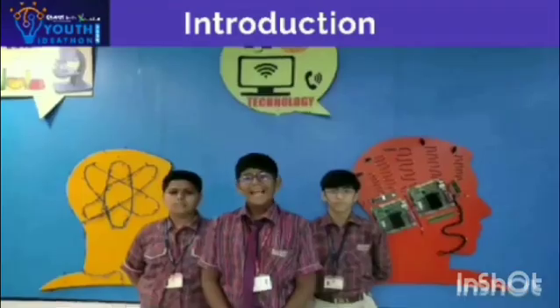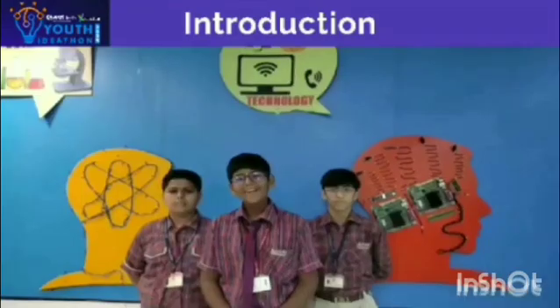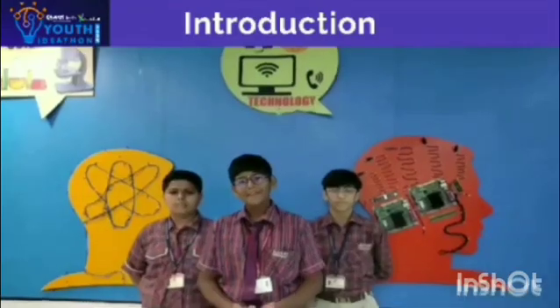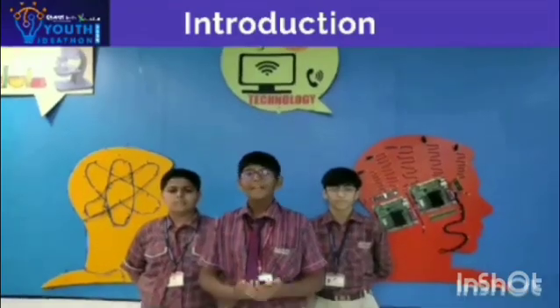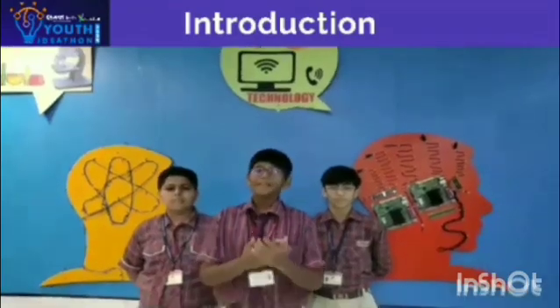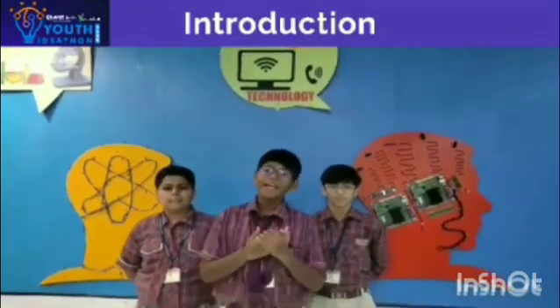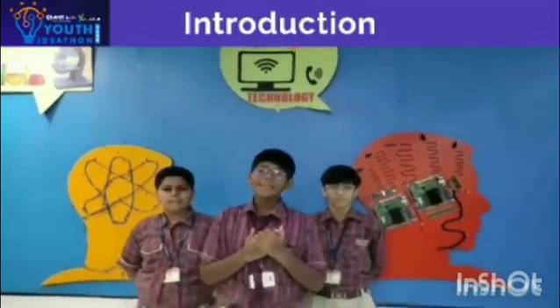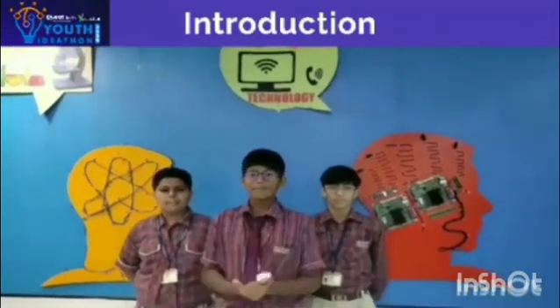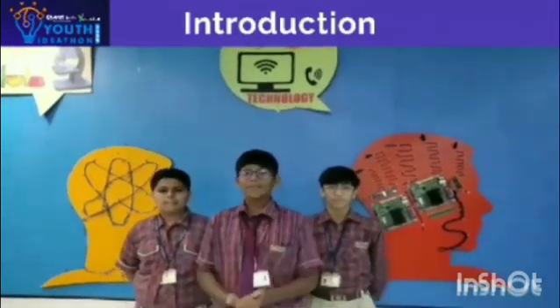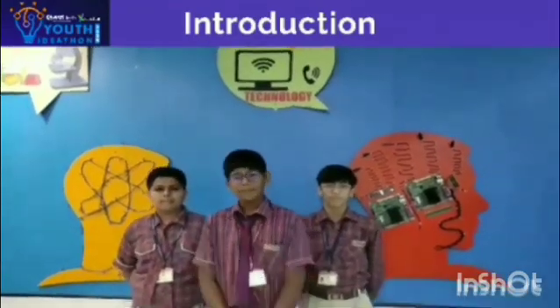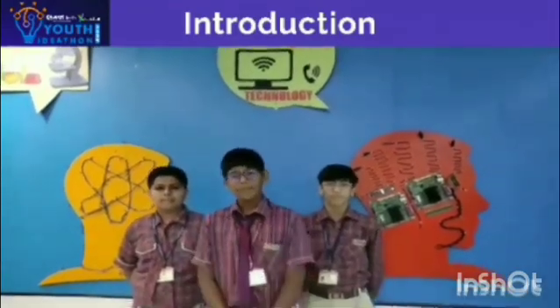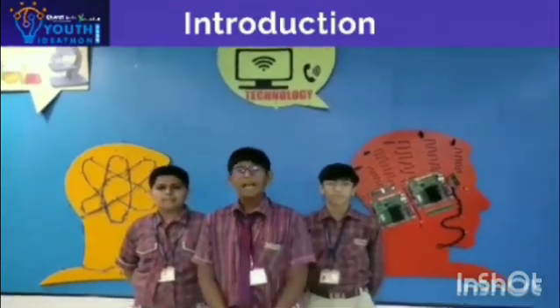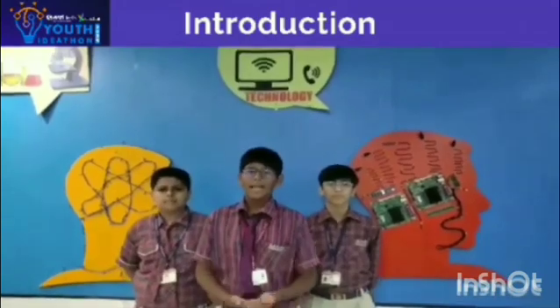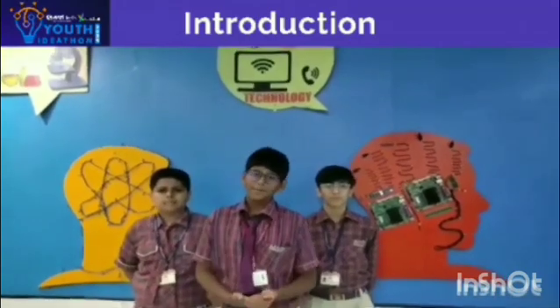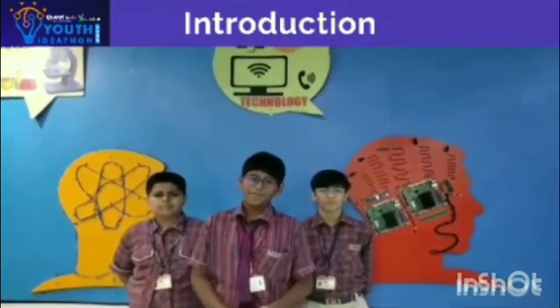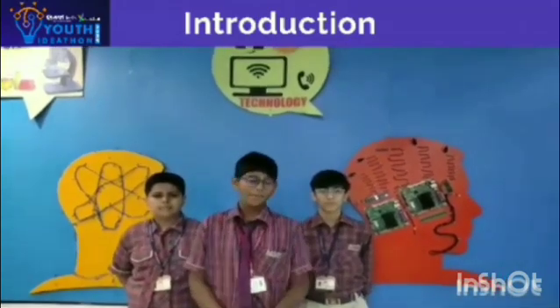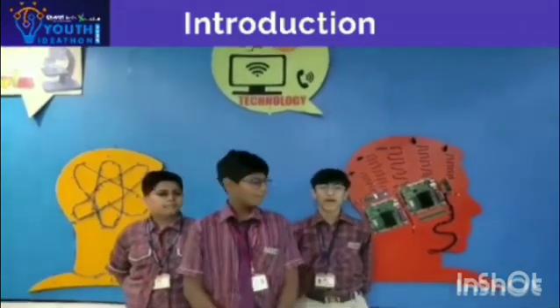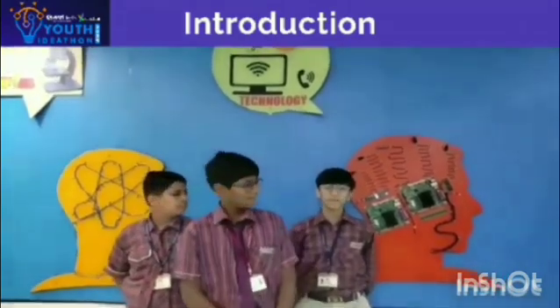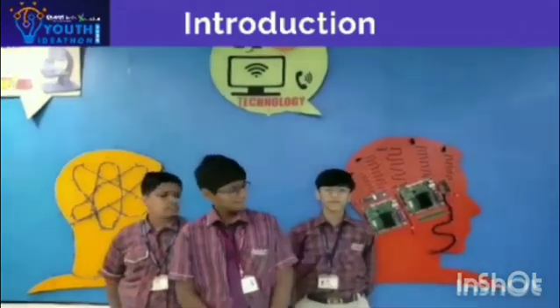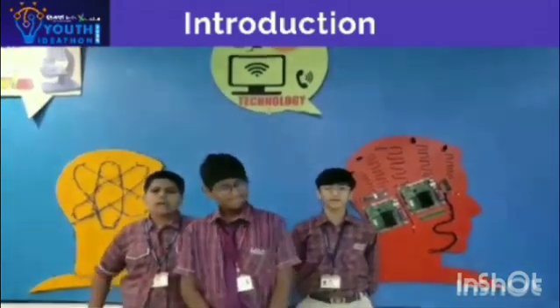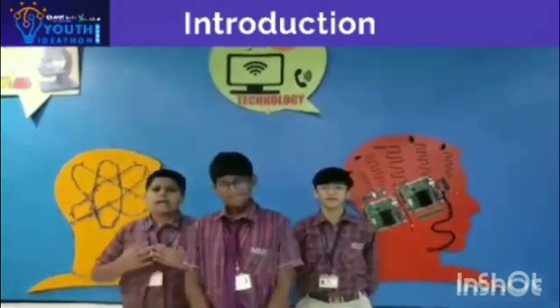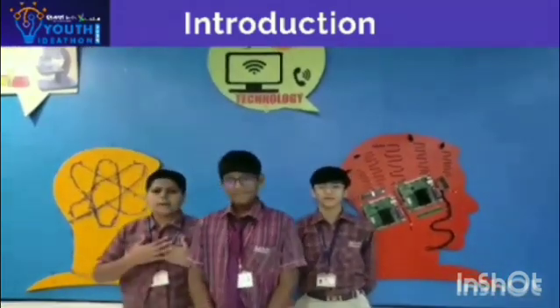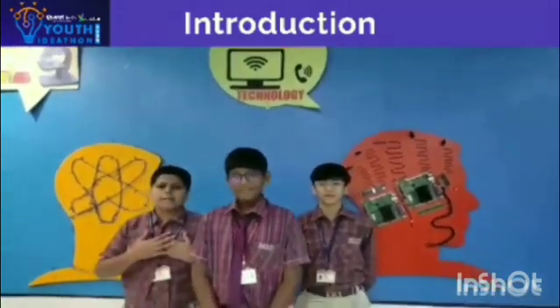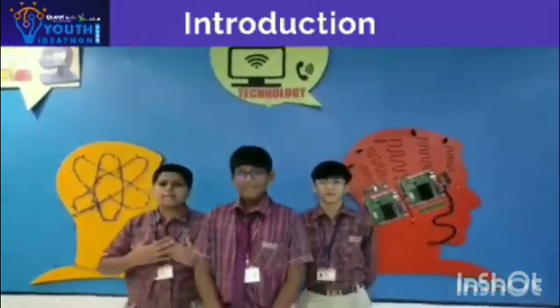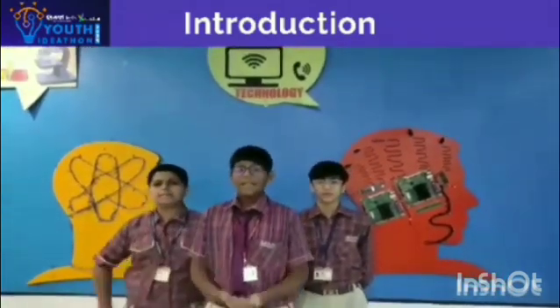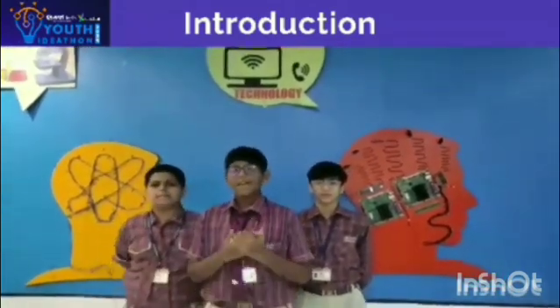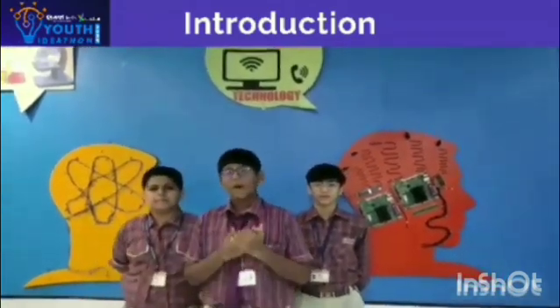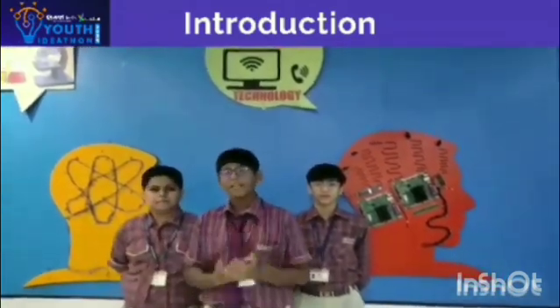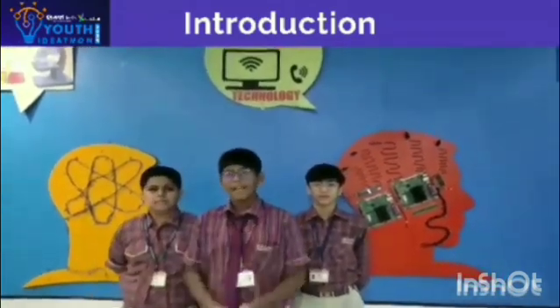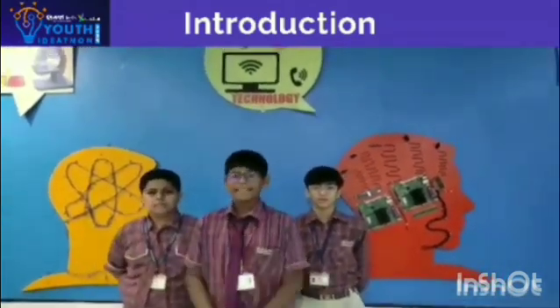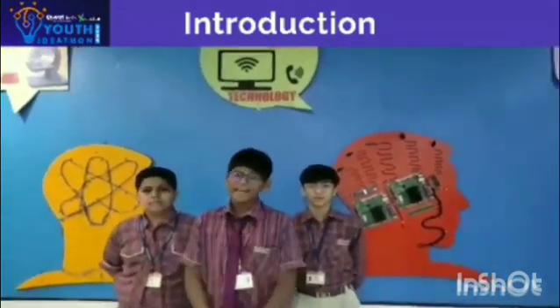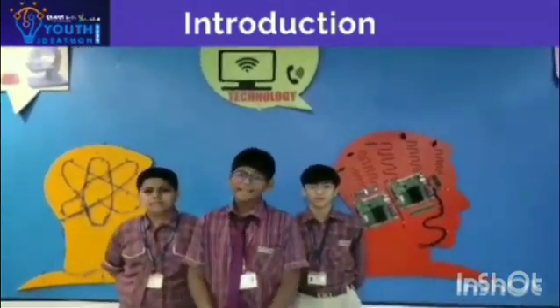Hello everyone, we are the members of PetMoss. I am DeepM, I am Wendy, I am Omanyu, and we are all in my stand room.